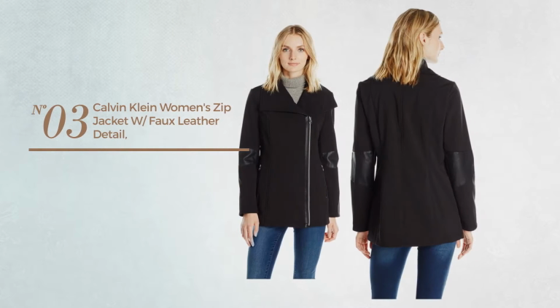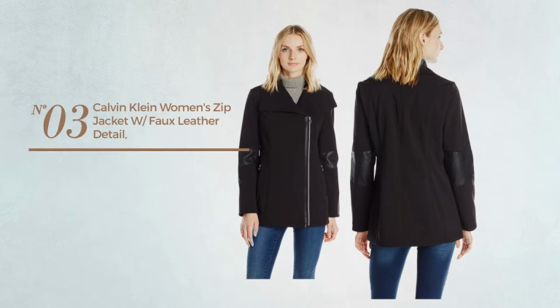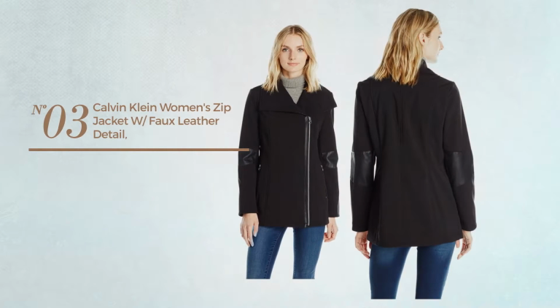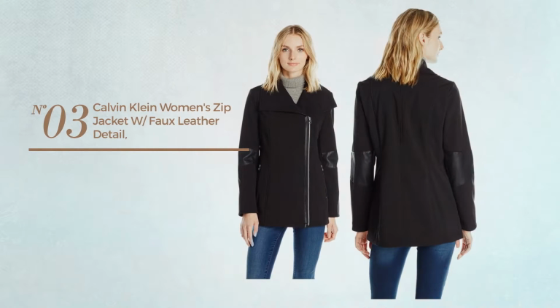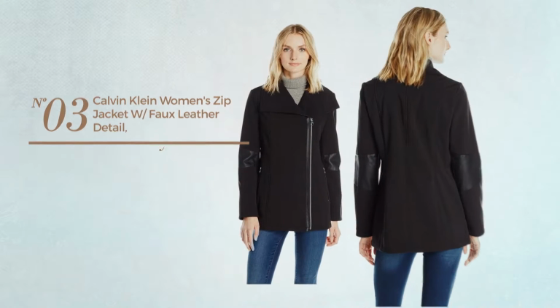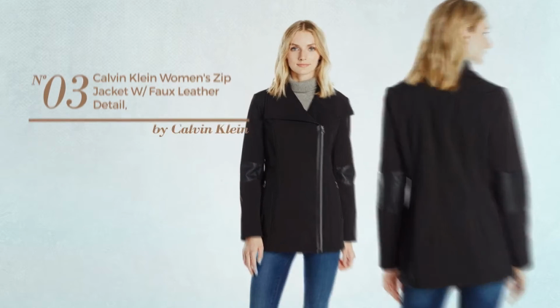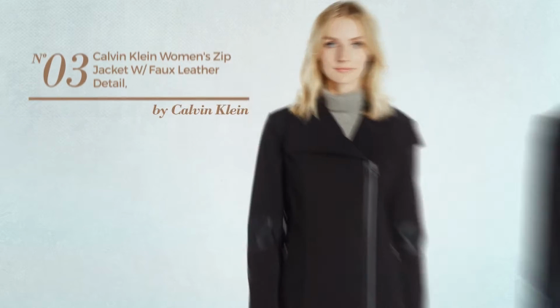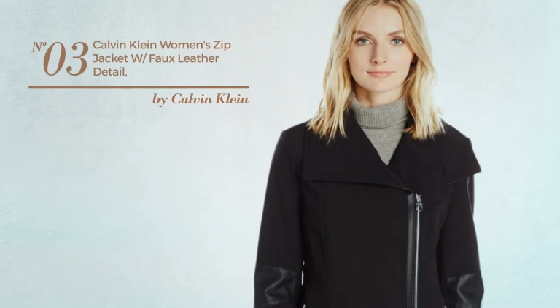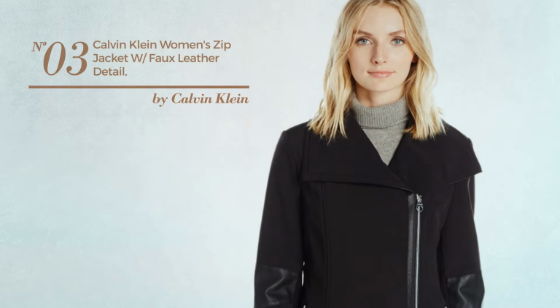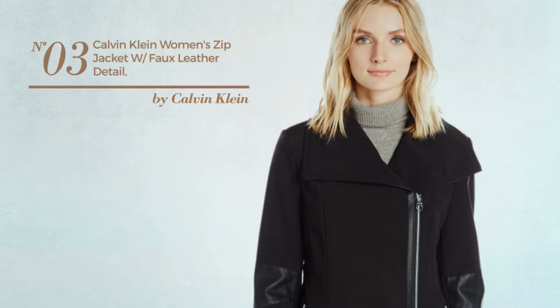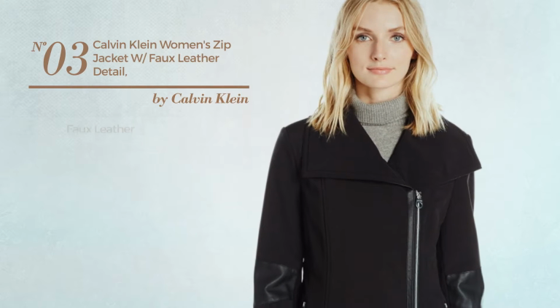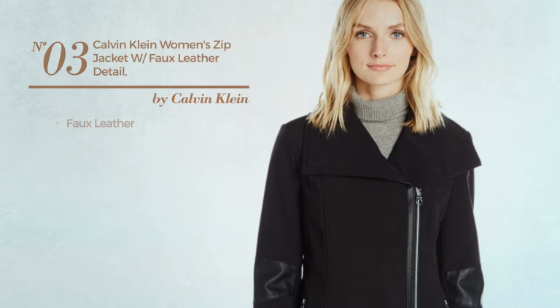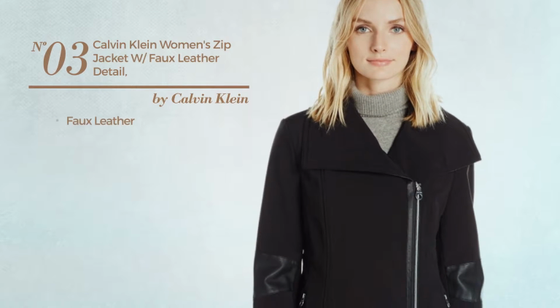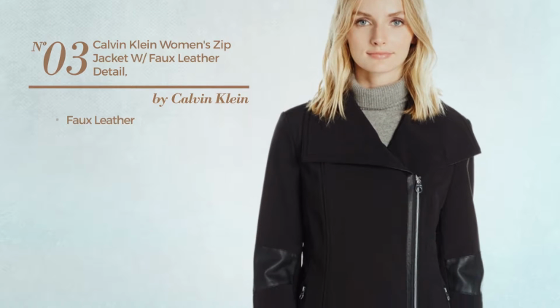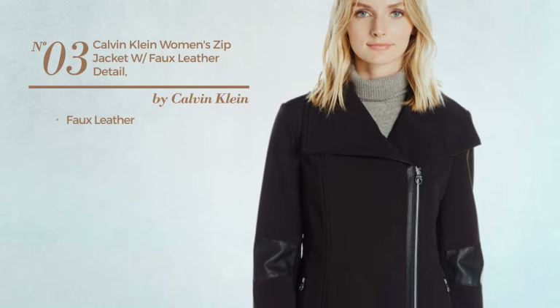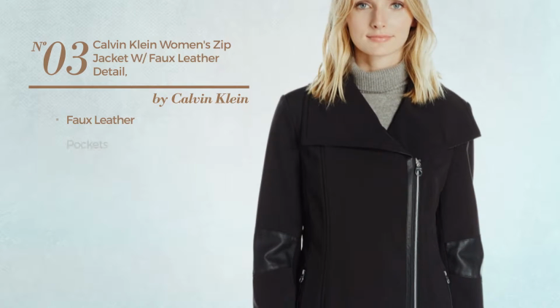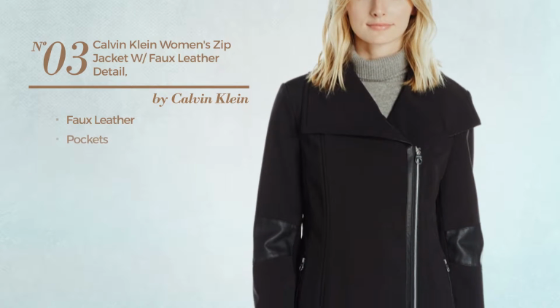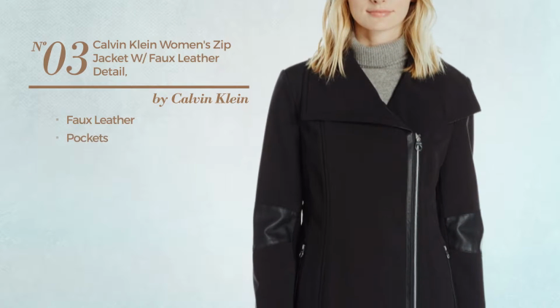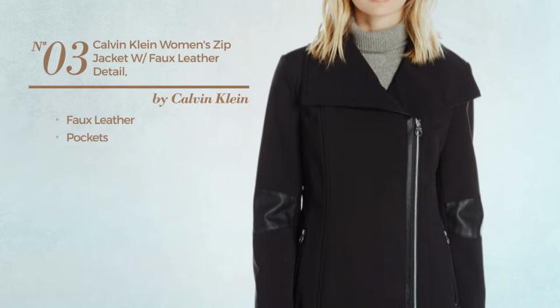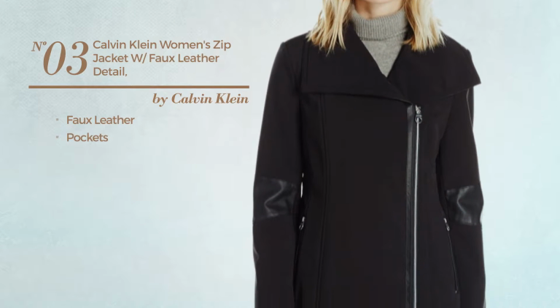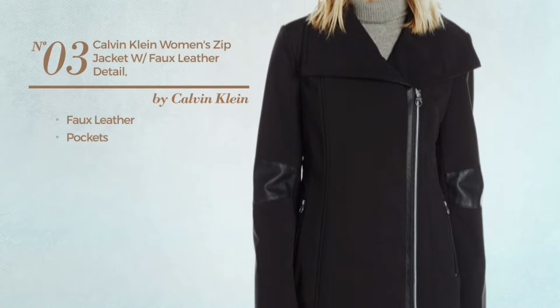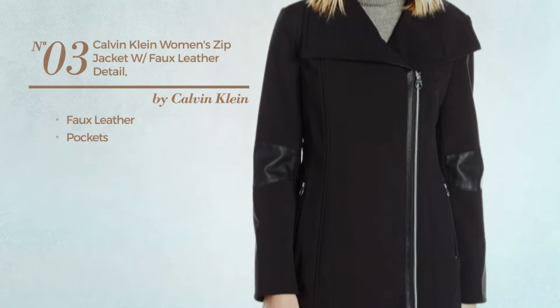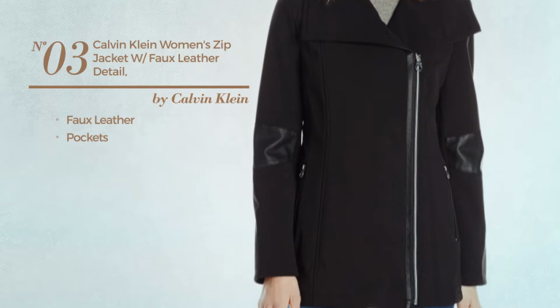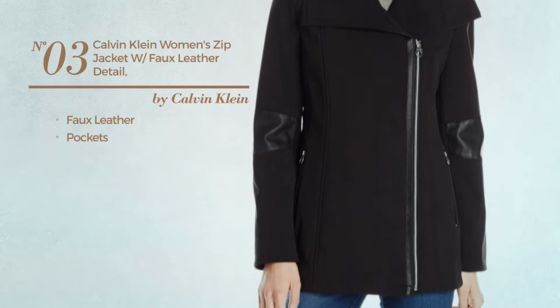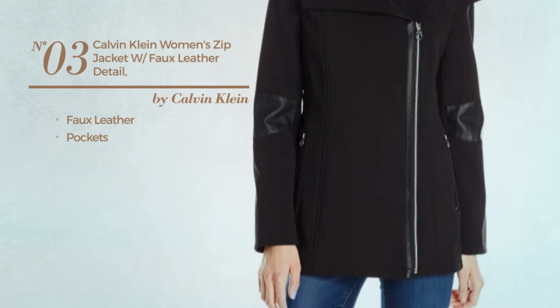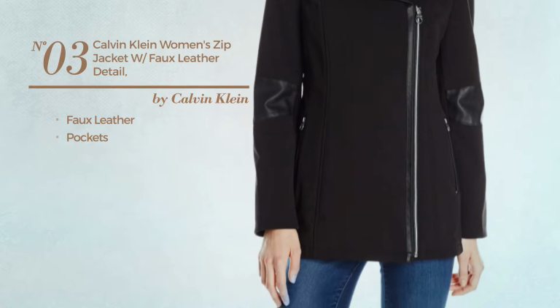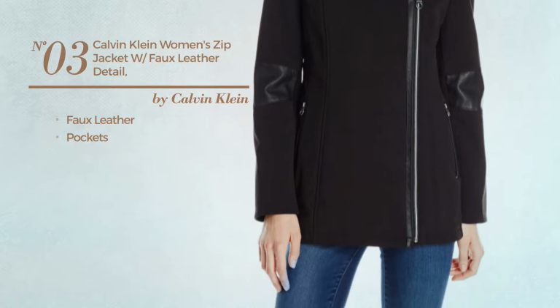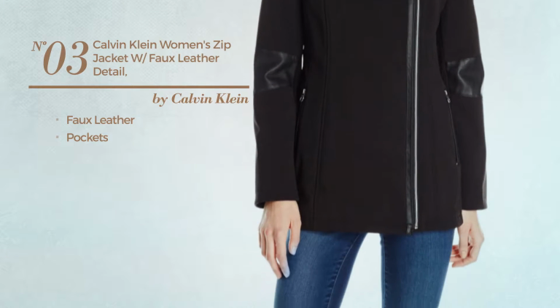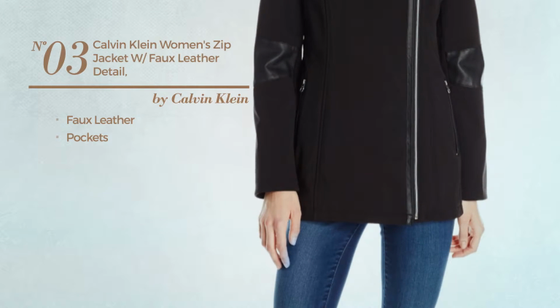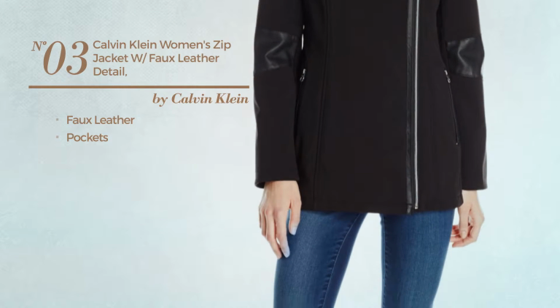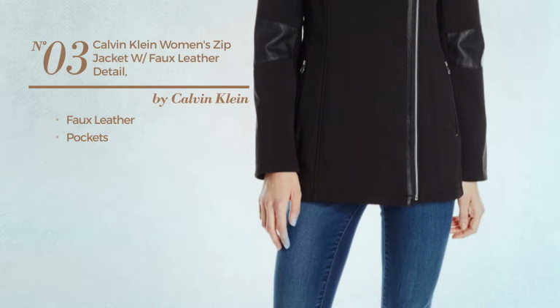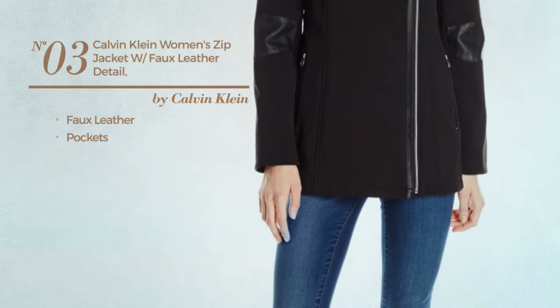Number 3. Produced with faux leather, with pockets. Available uniquely in black color.